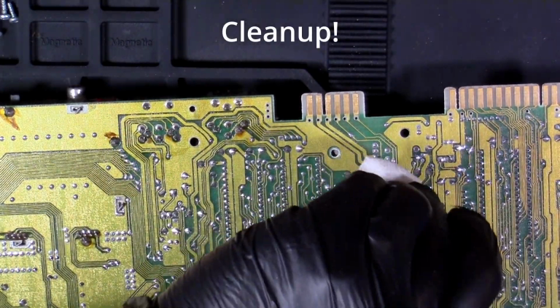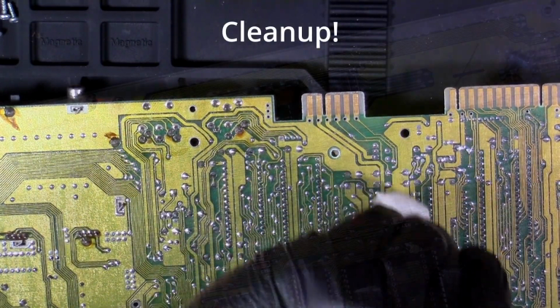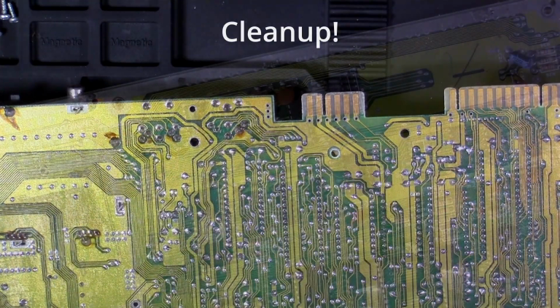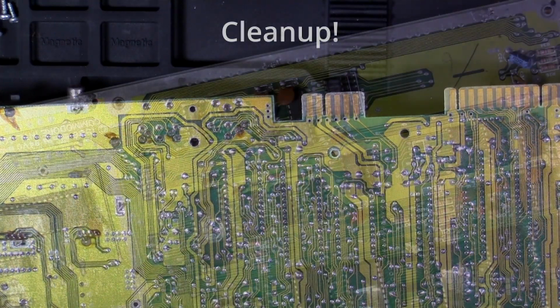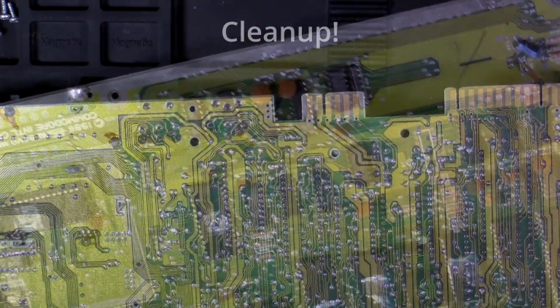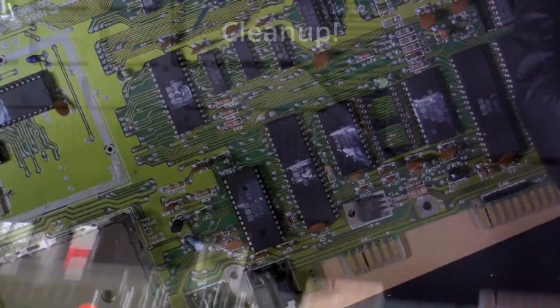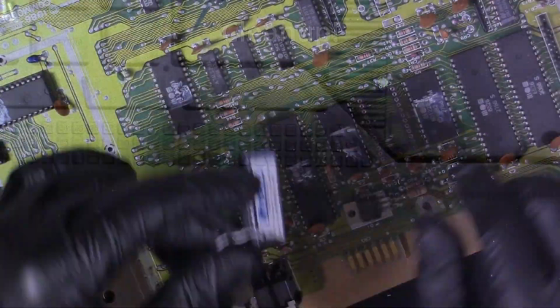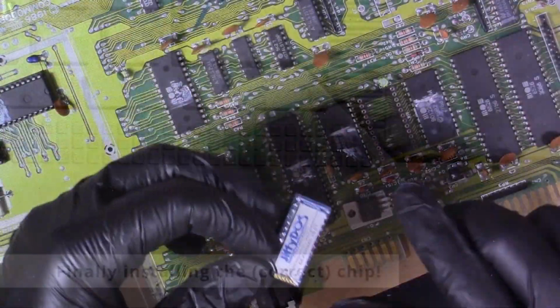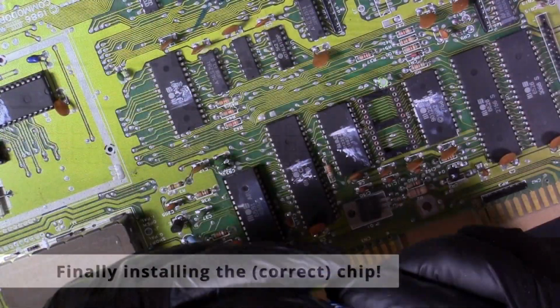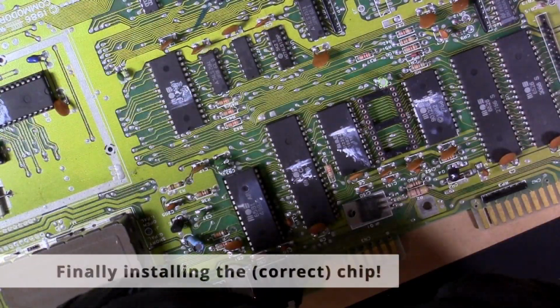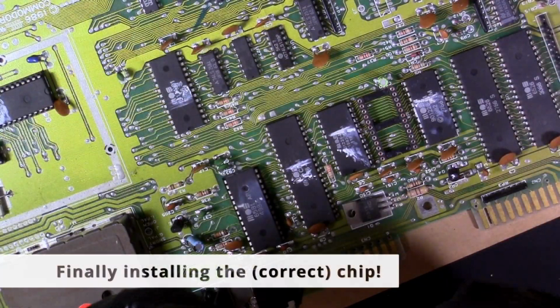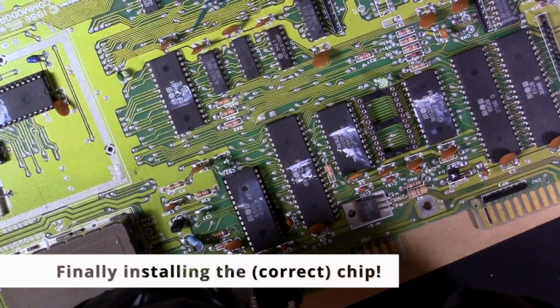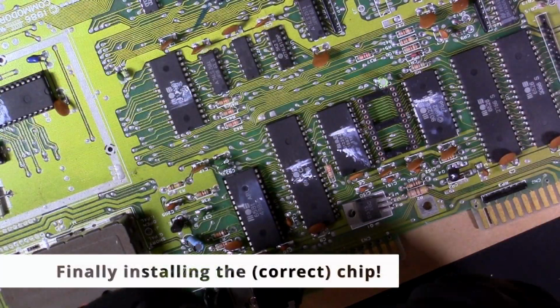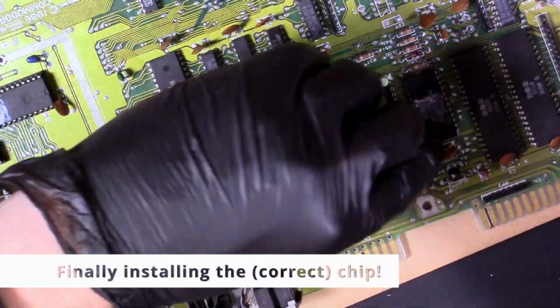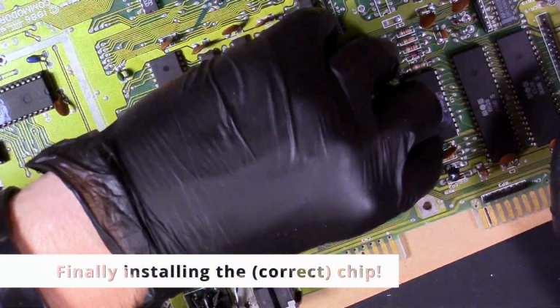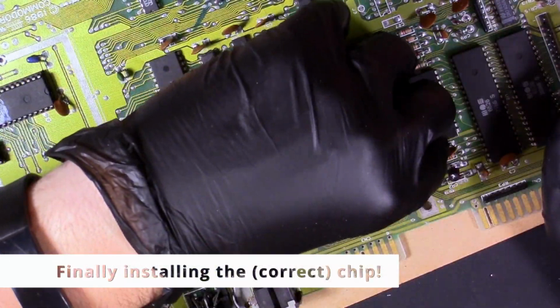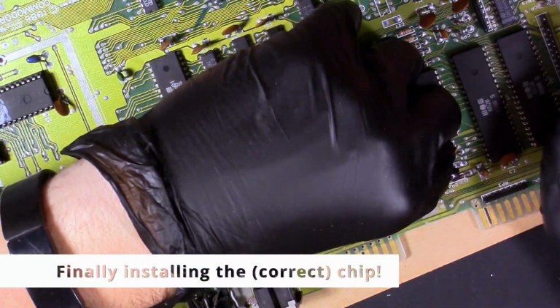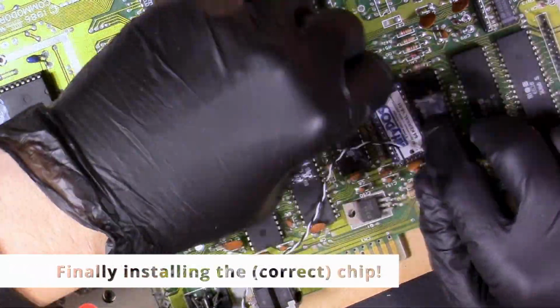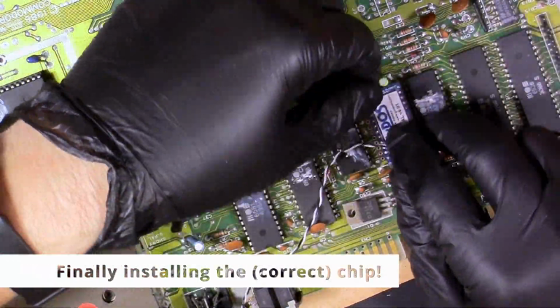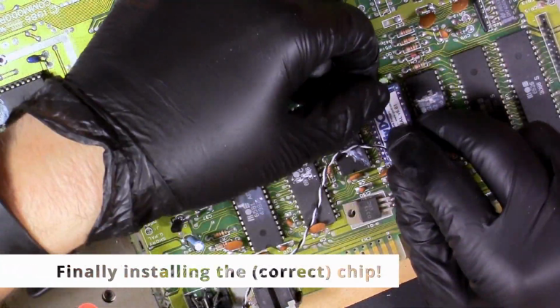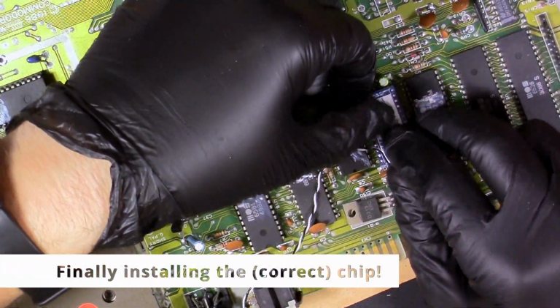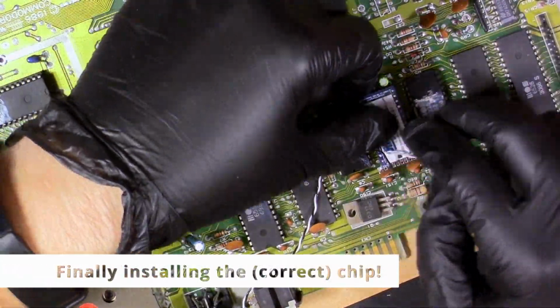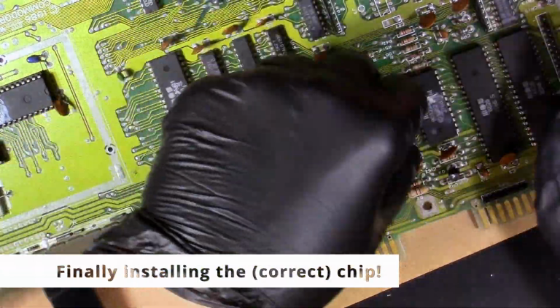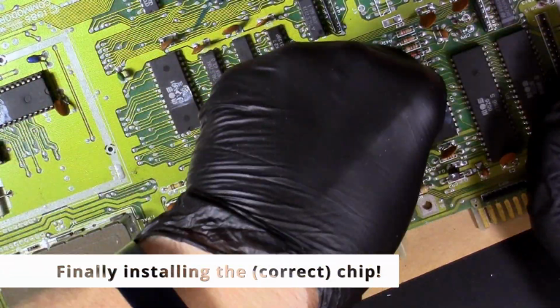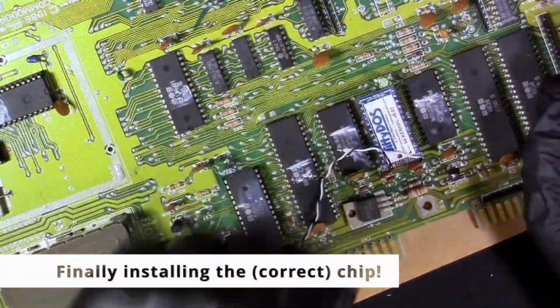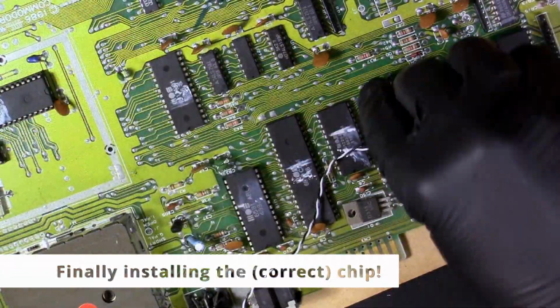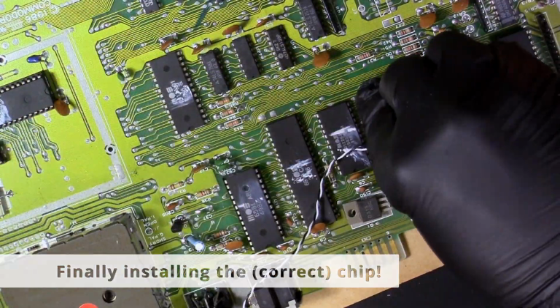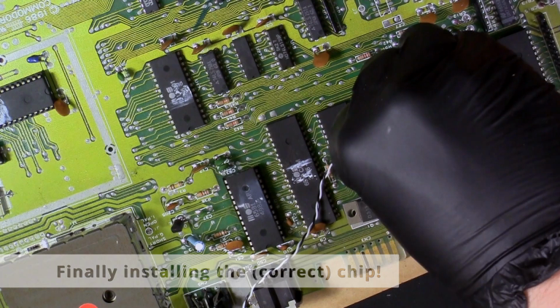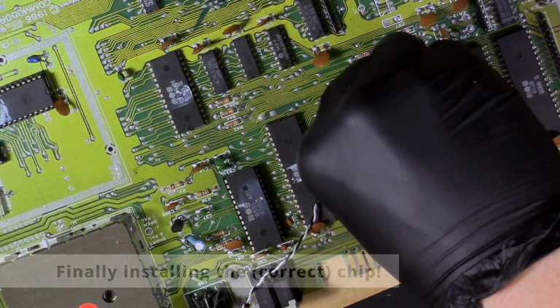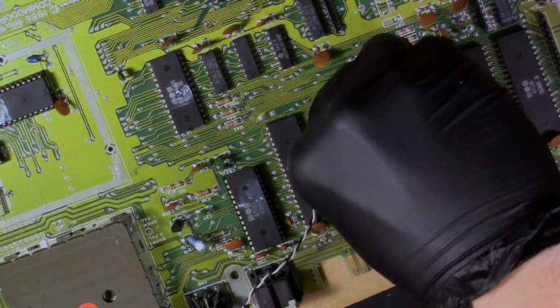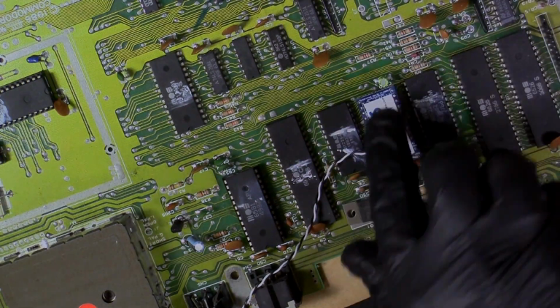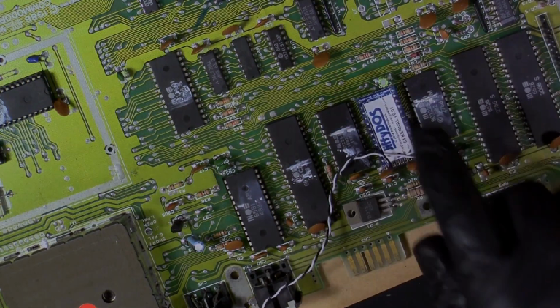Here just doing a little more clean up, getting that flux off, and now we're going to stick in the Jiffy DOS chip into the new socket finally.